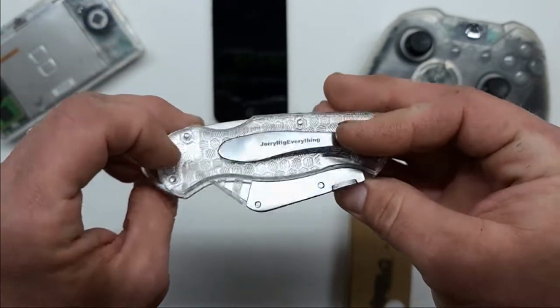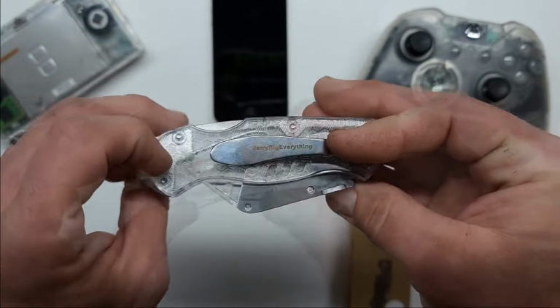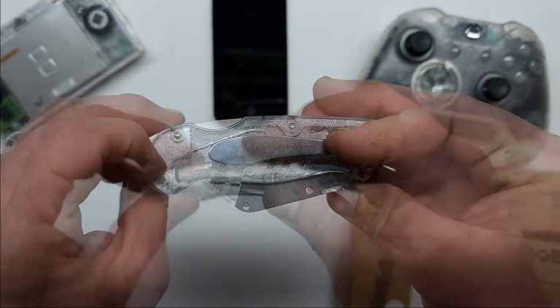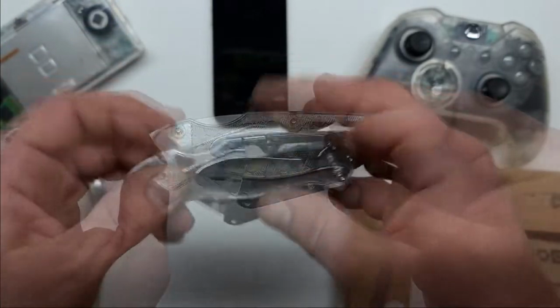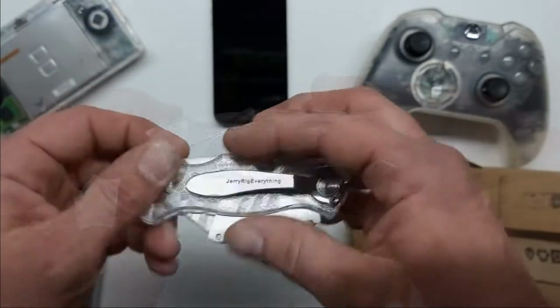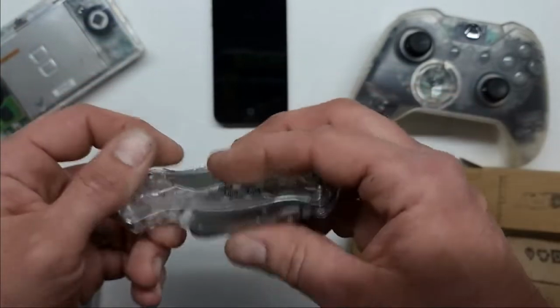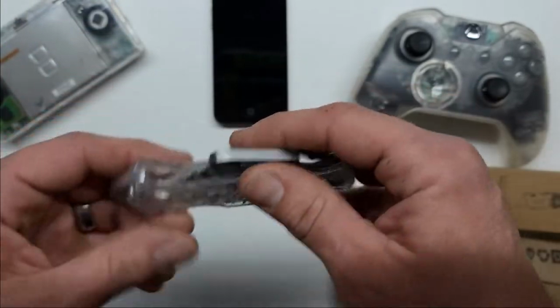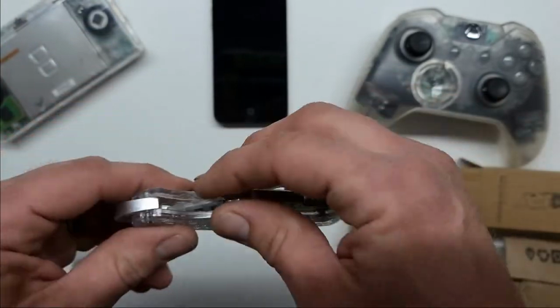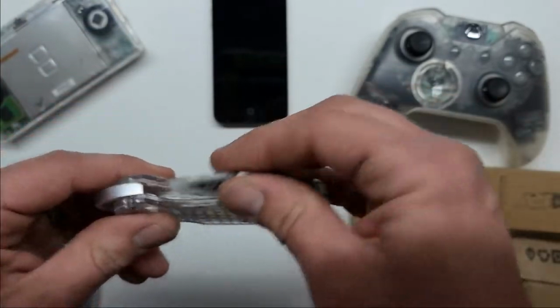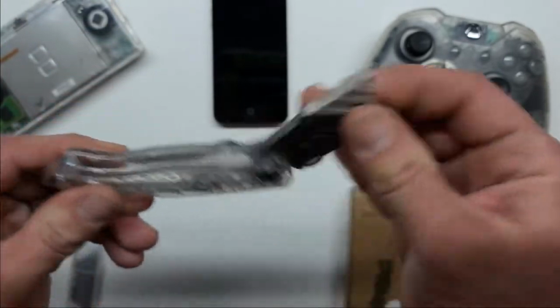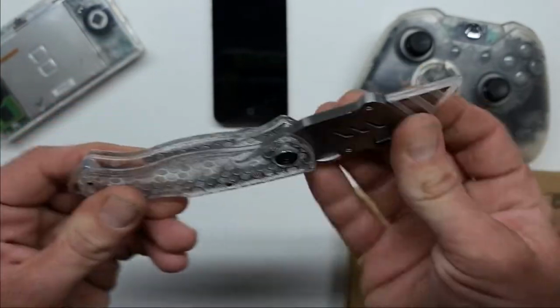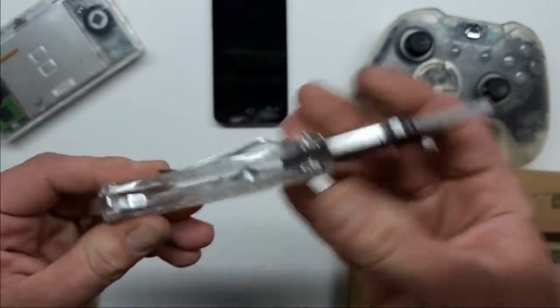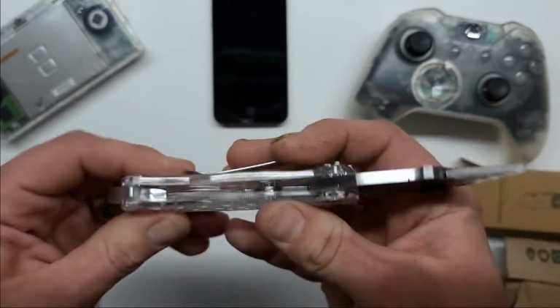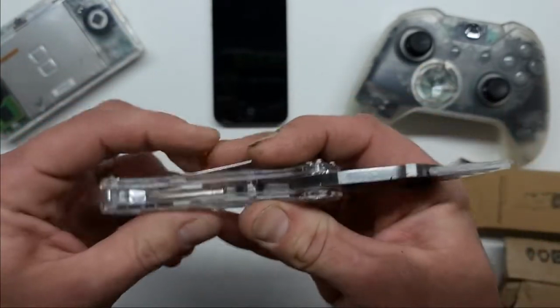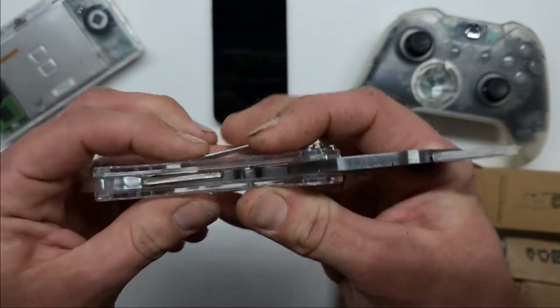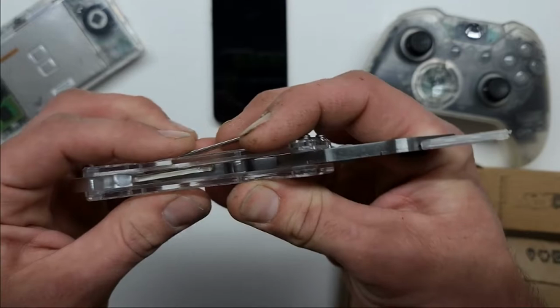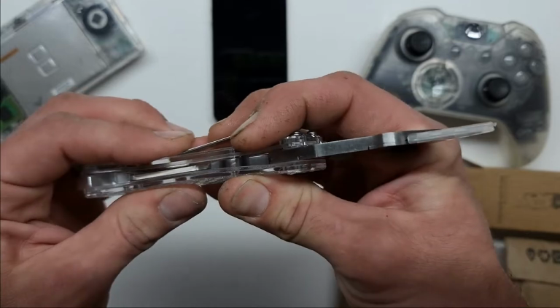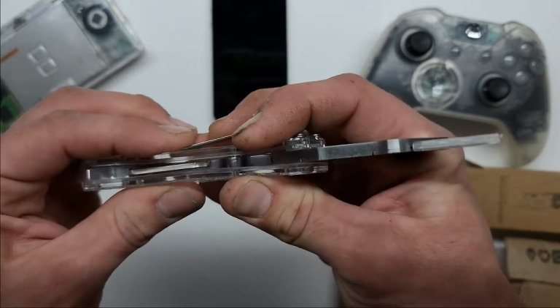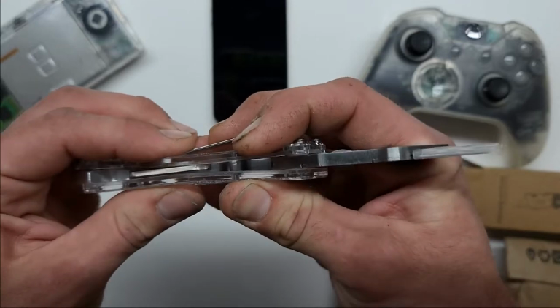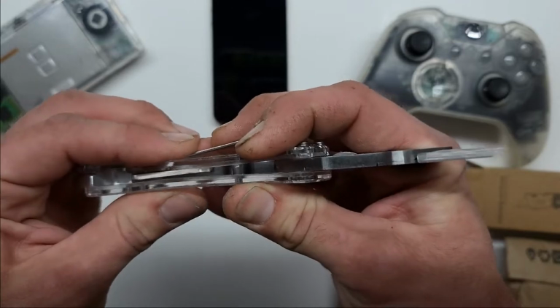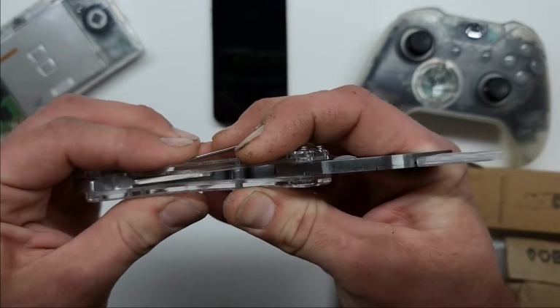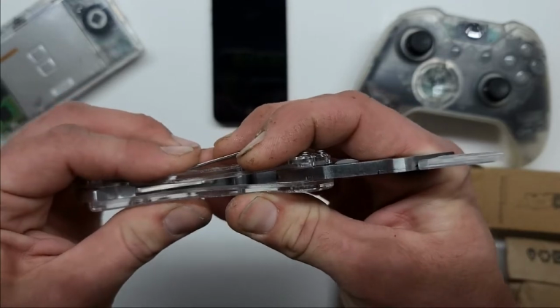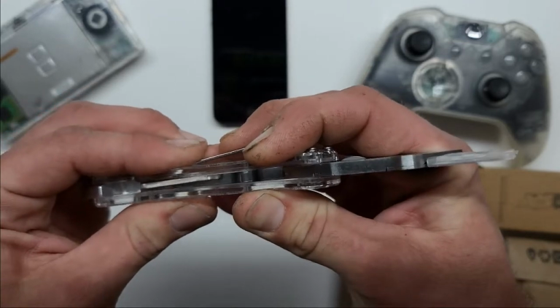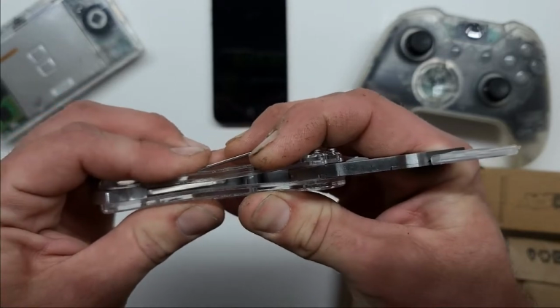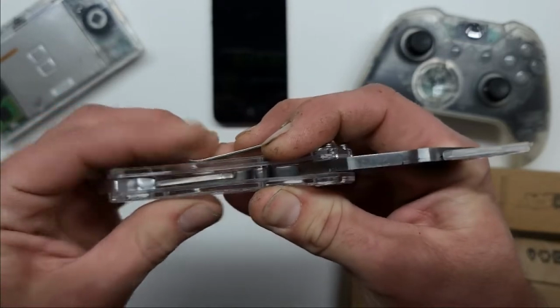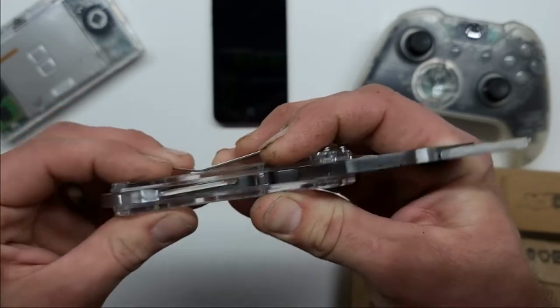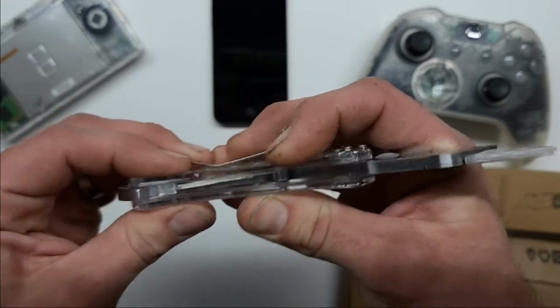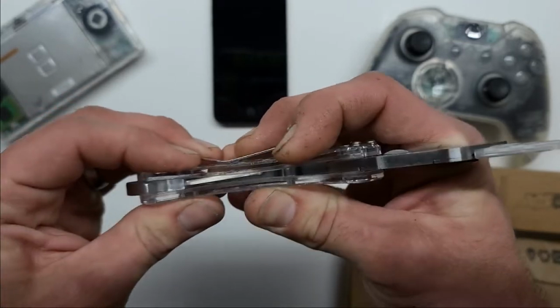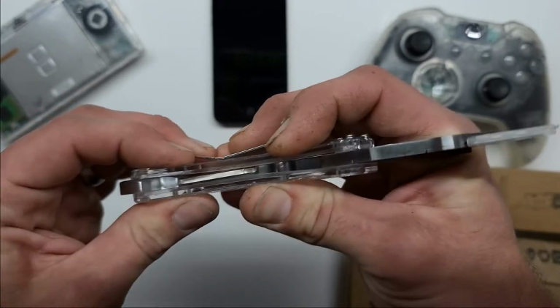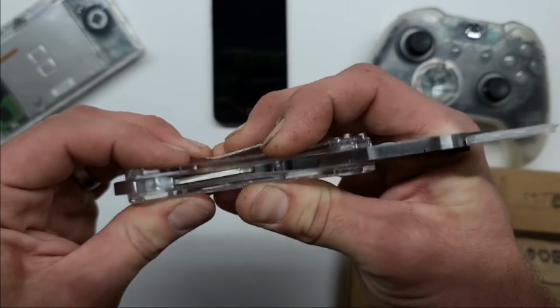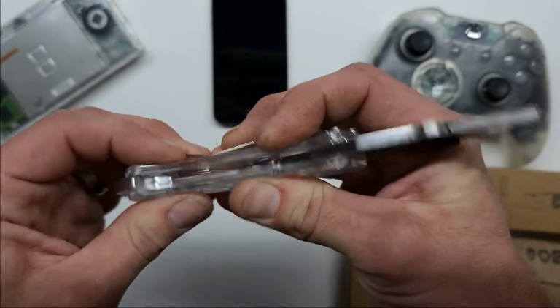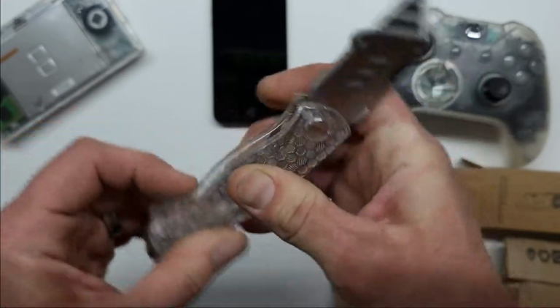I believe this knife is also made out of polycarbonate, which is the same component that is in bulletproof glass.